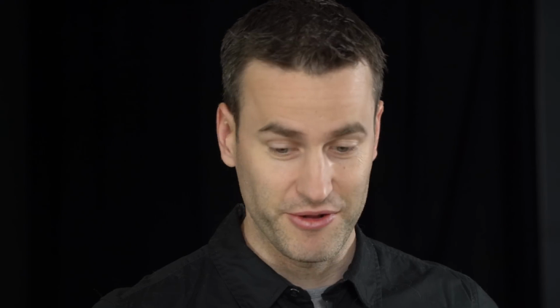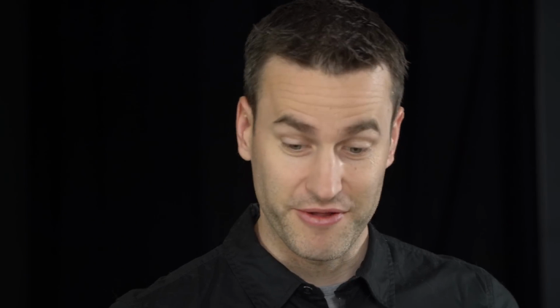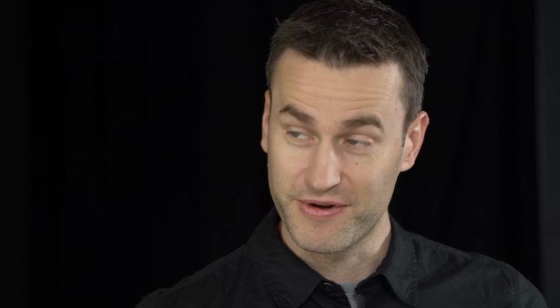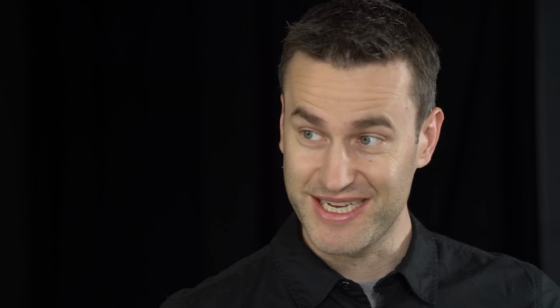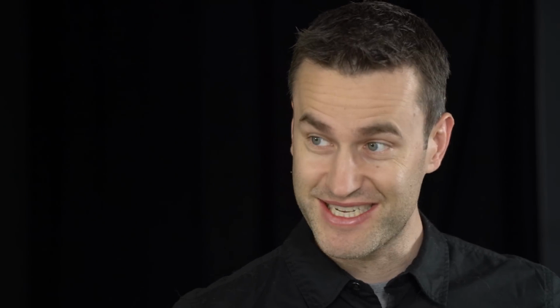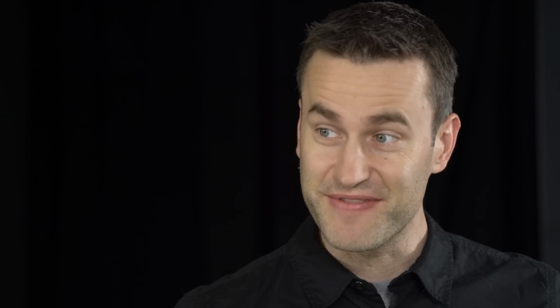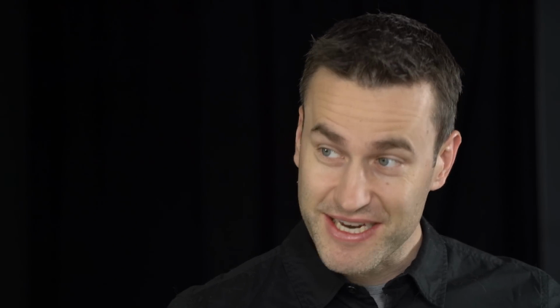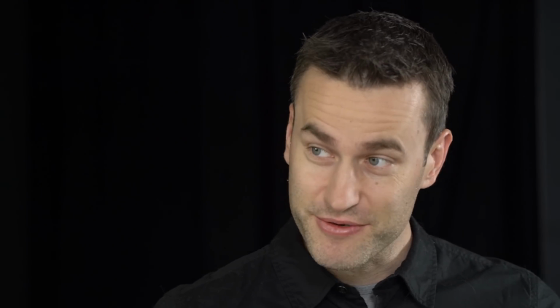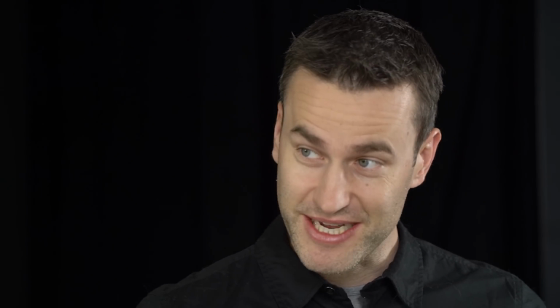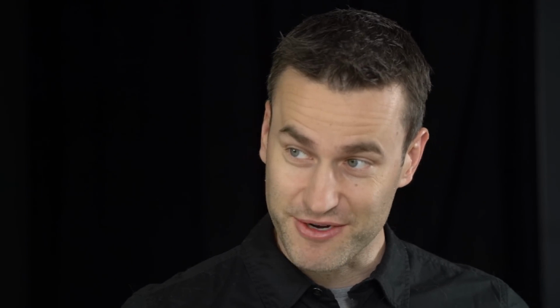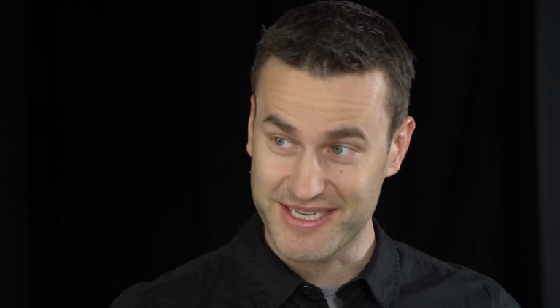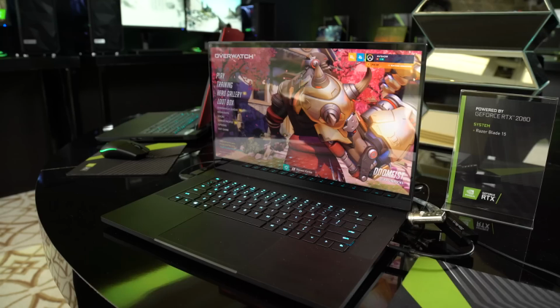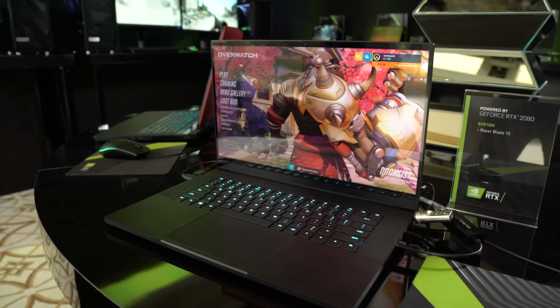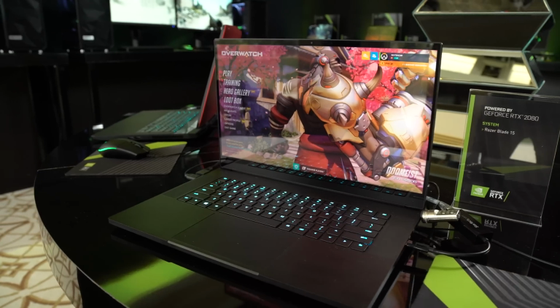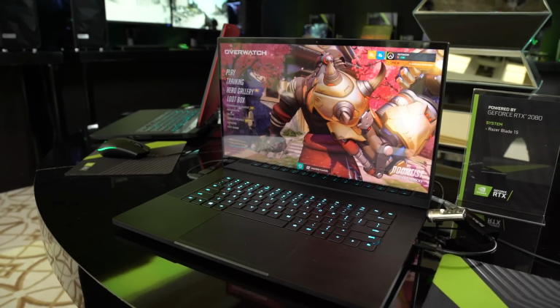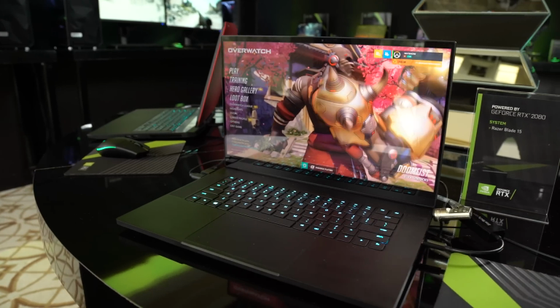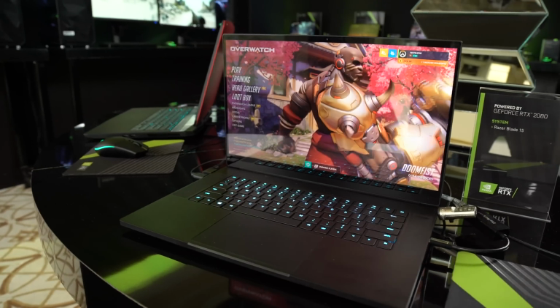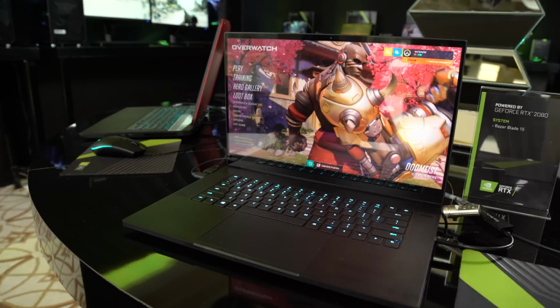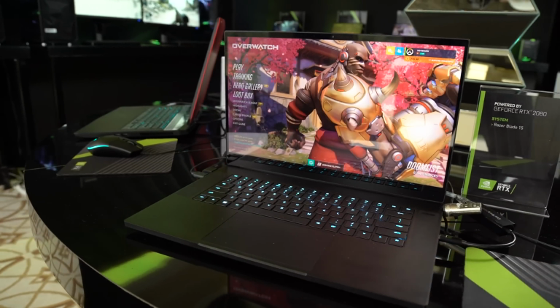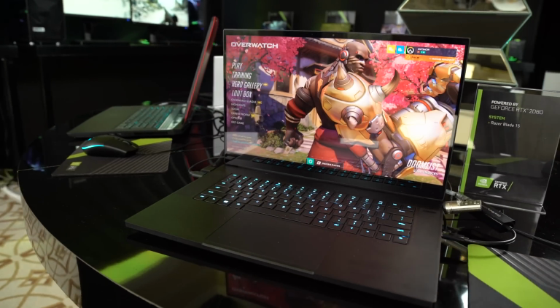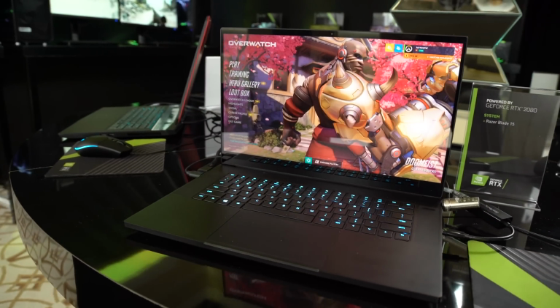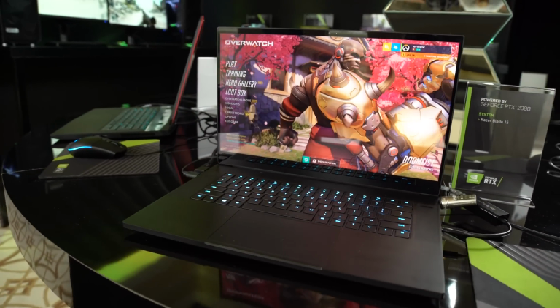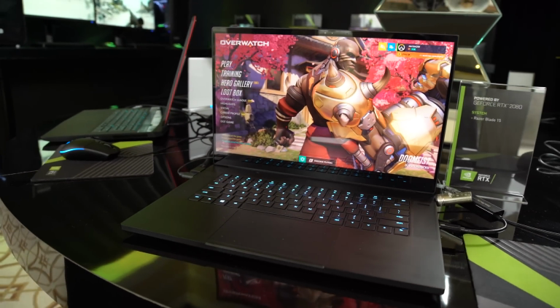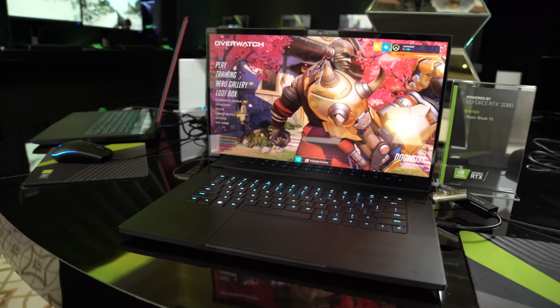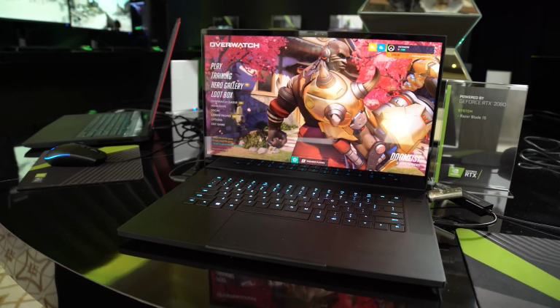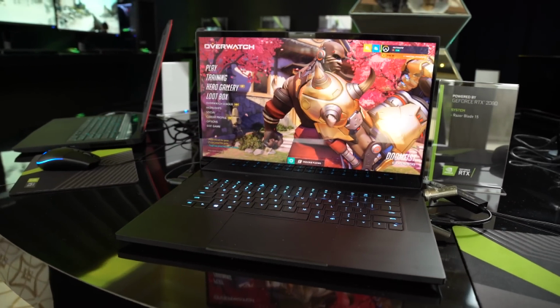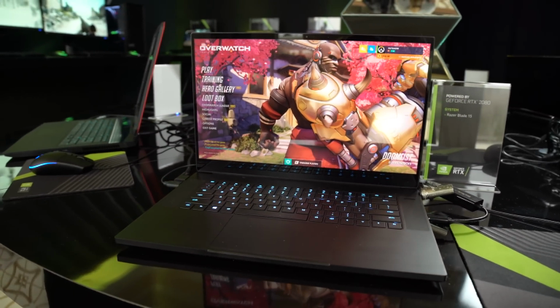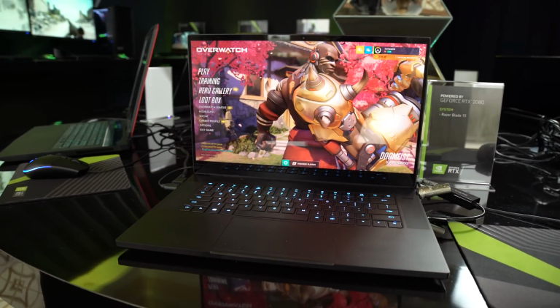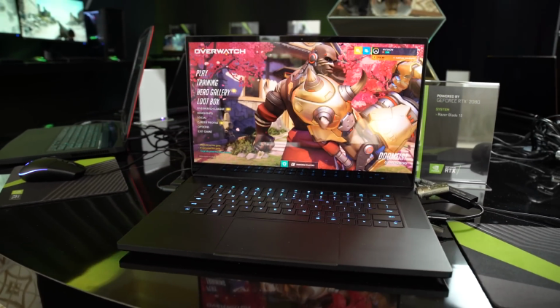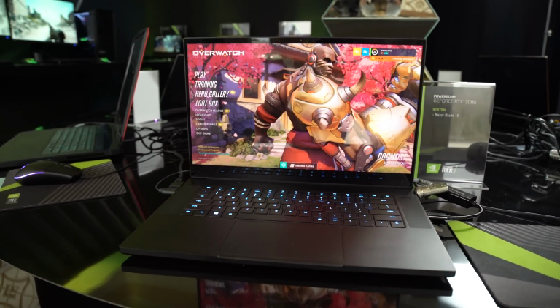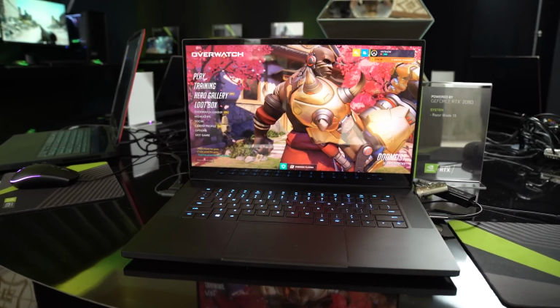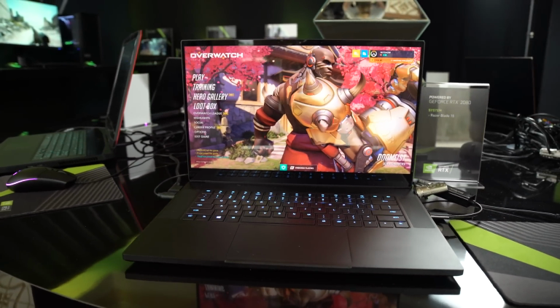Not only are there 40 designs, 17 of those designs are Max-Q. So there's a lot of thin, light, powerful laptops that are also going to be available.